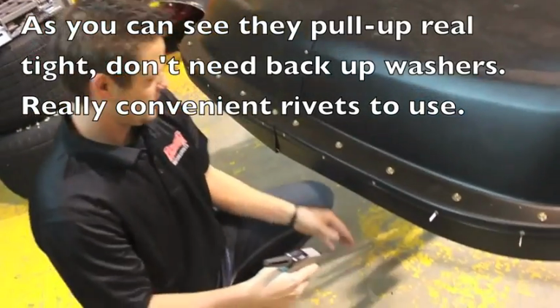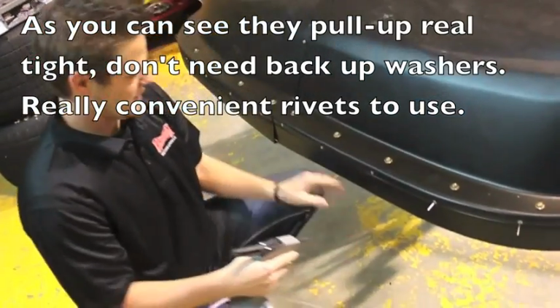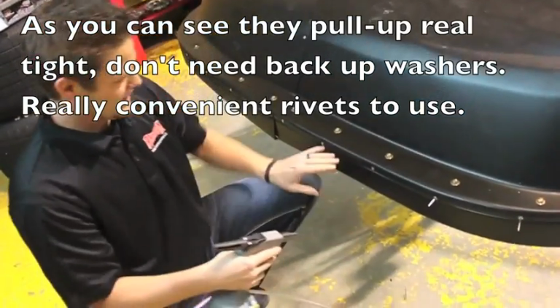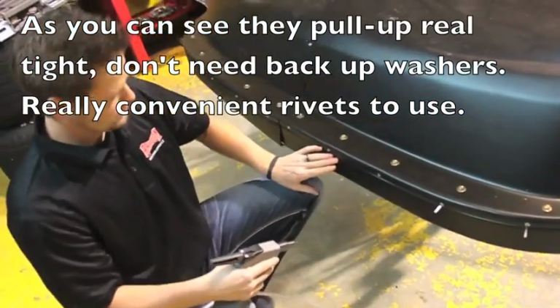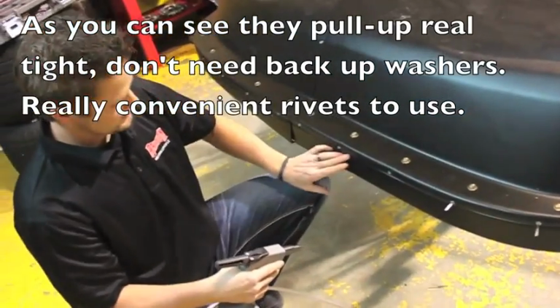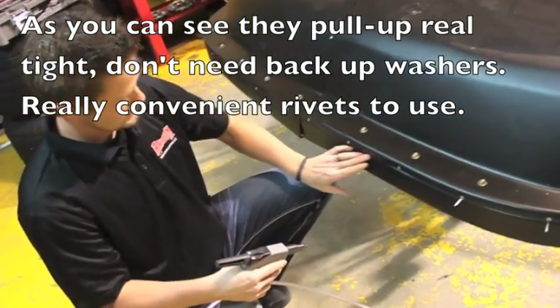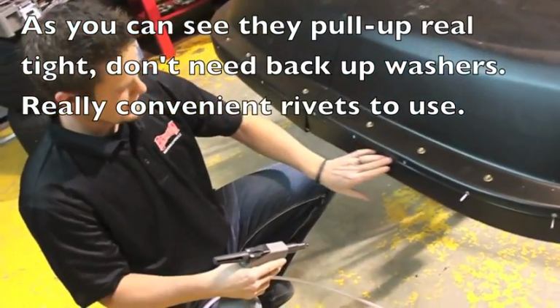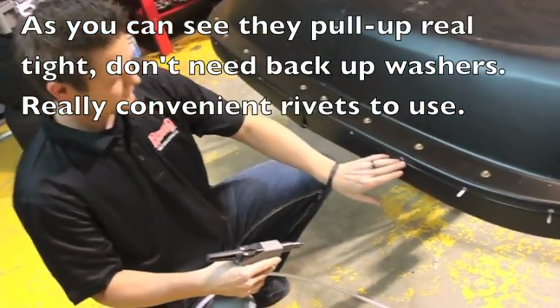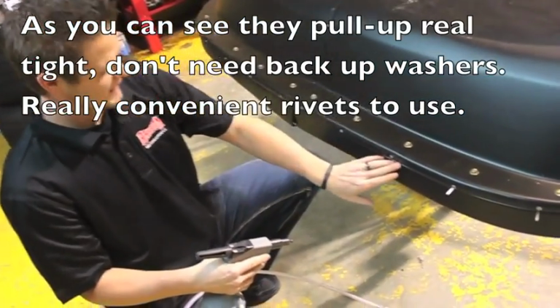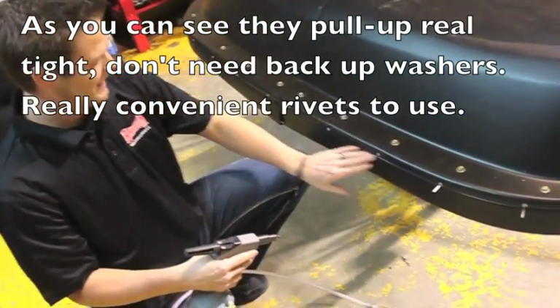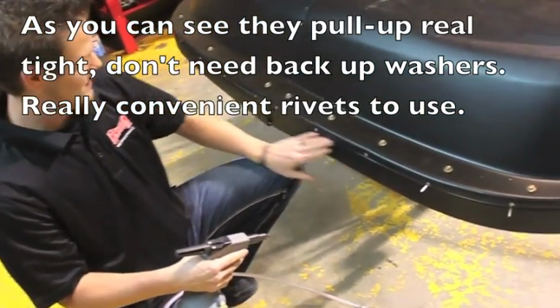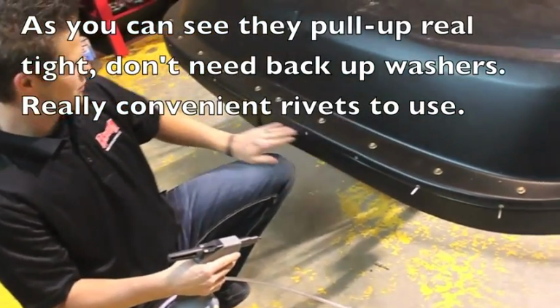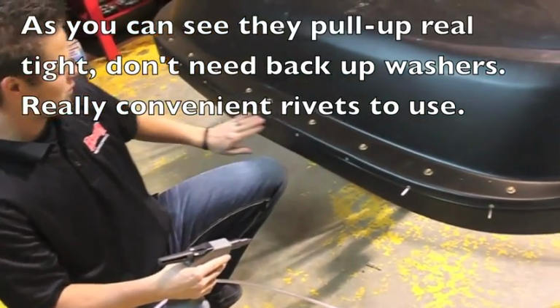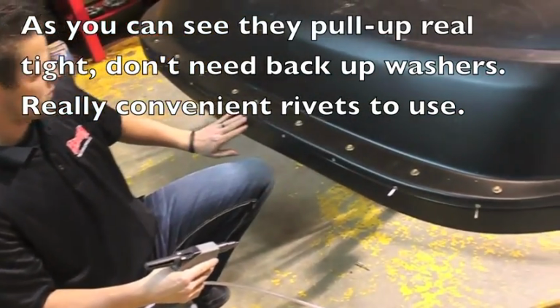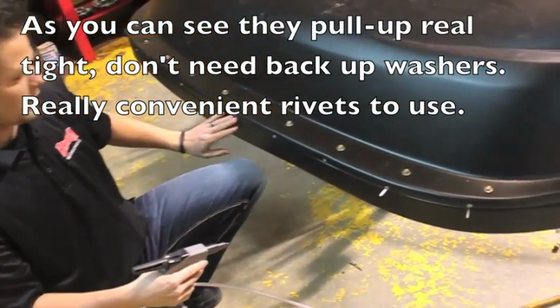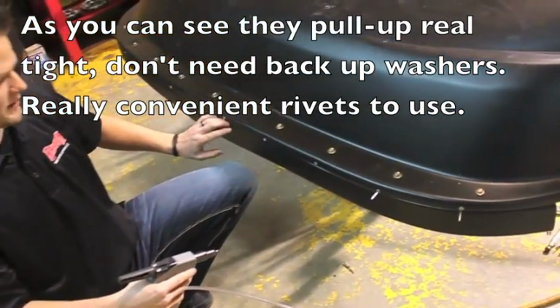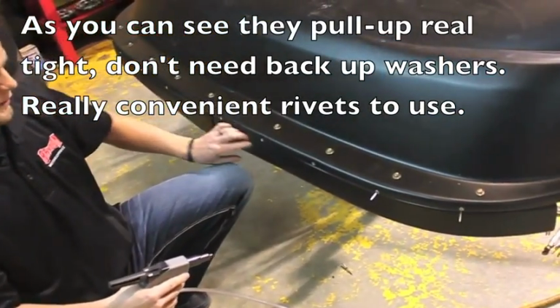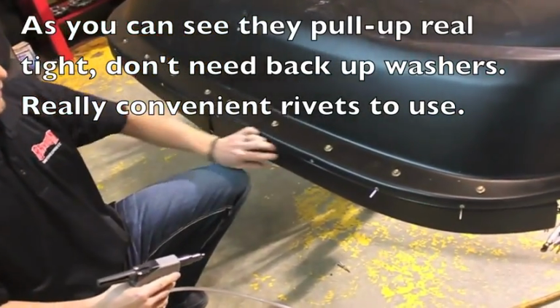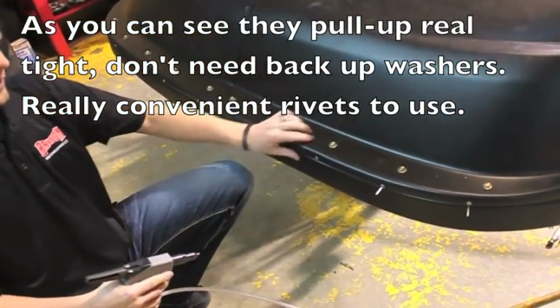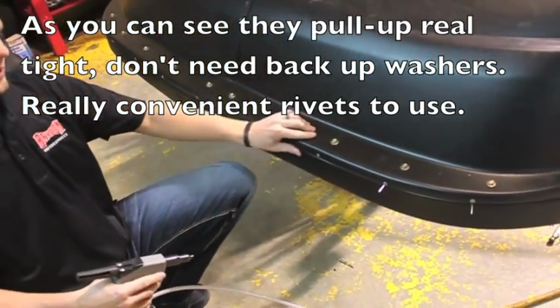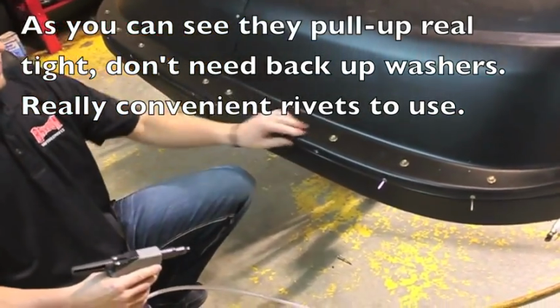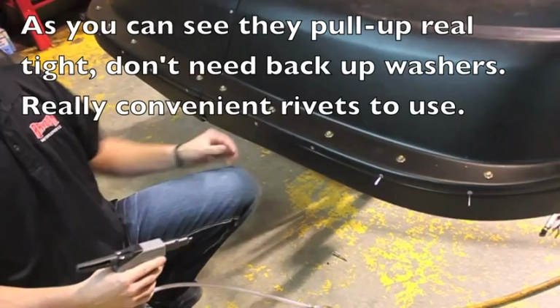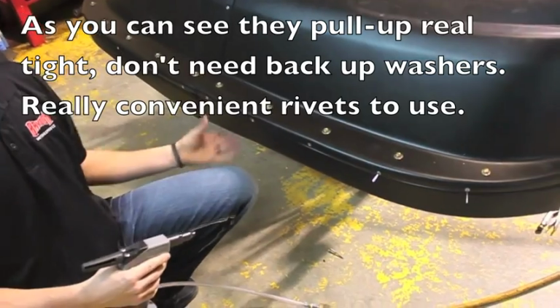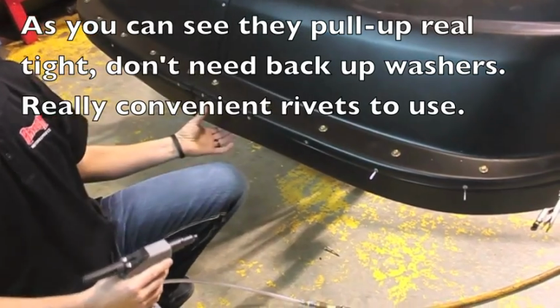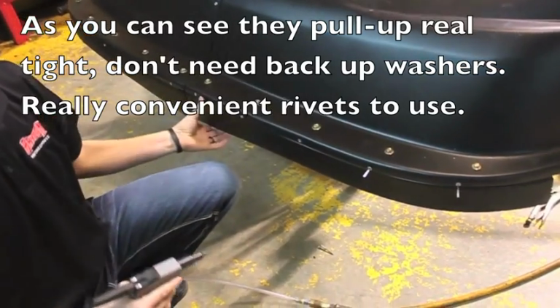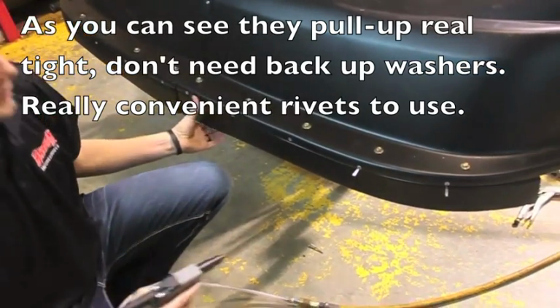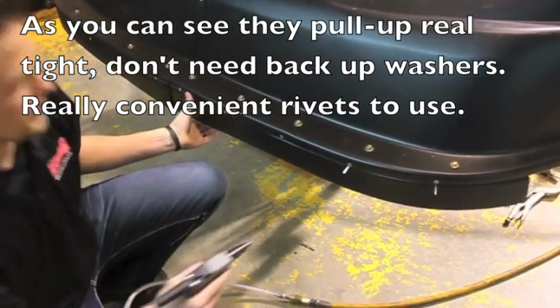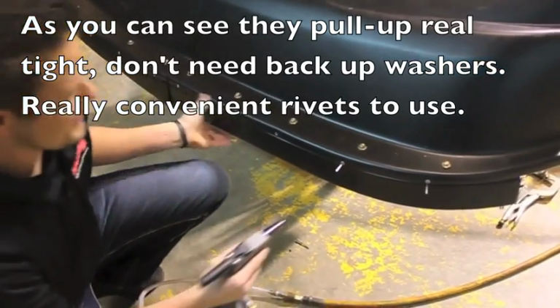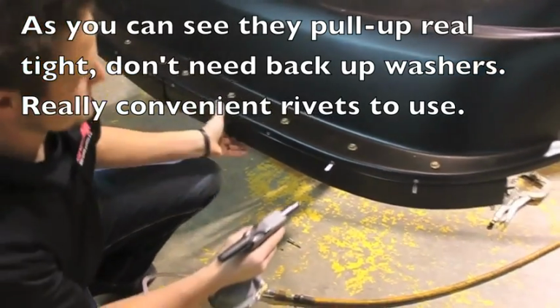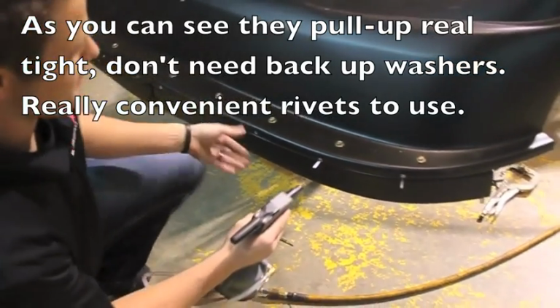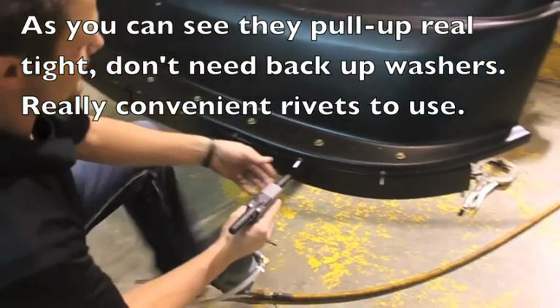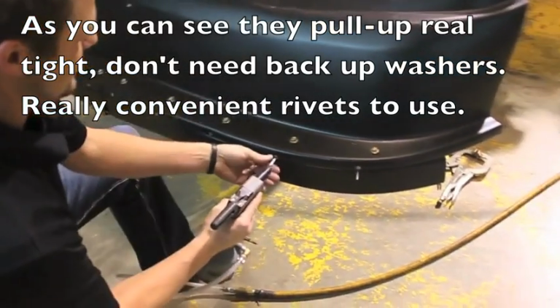As you can see how tight they pull across the front end — they're really really nice and convenient.